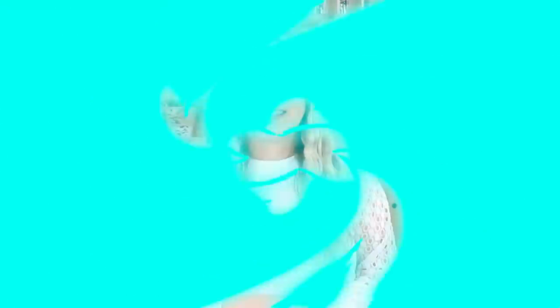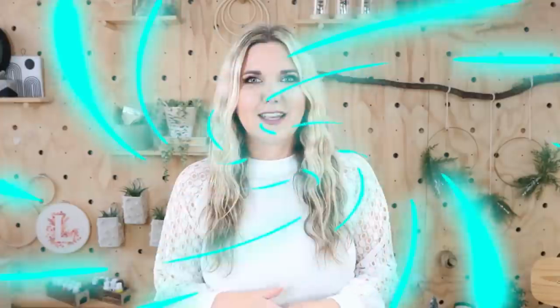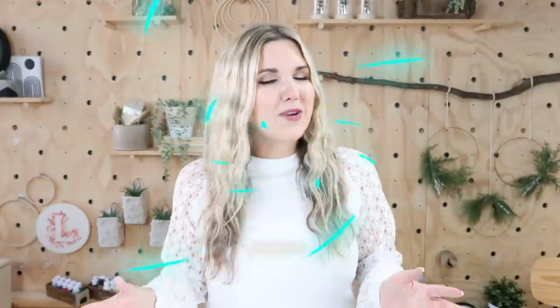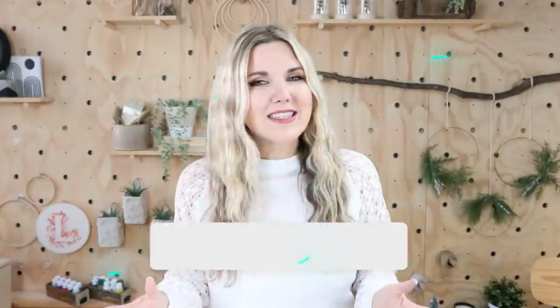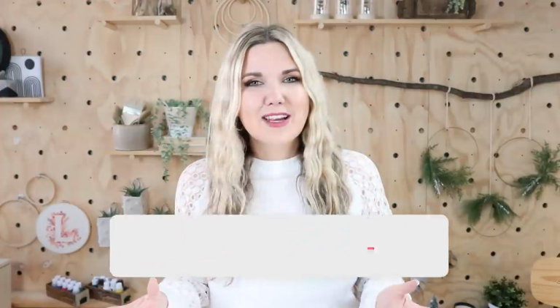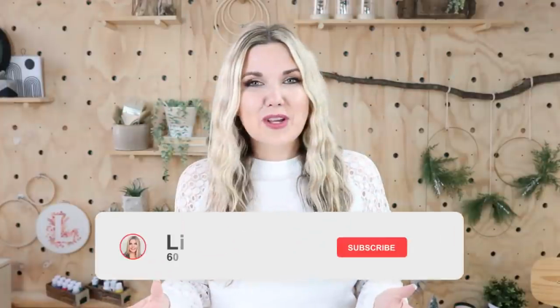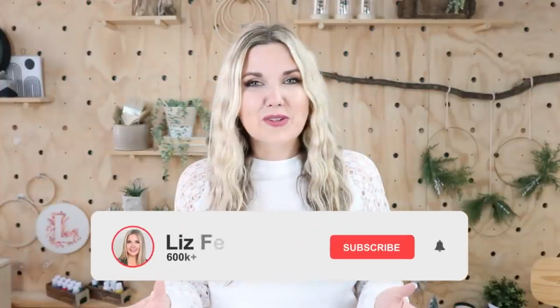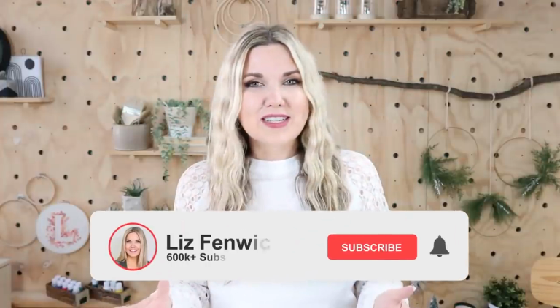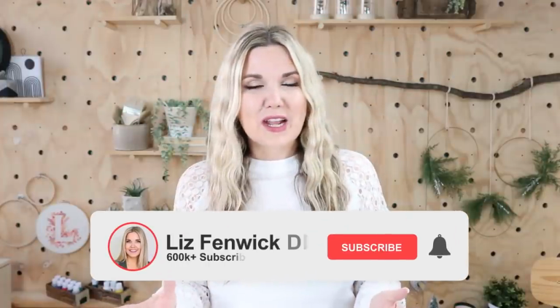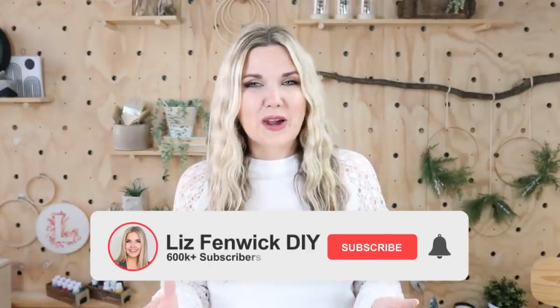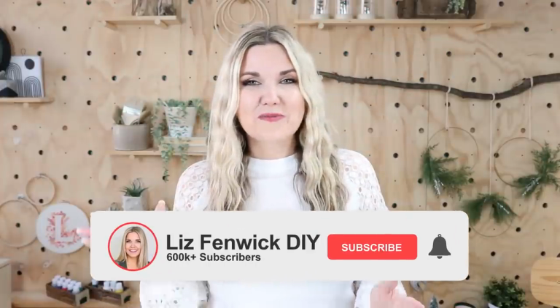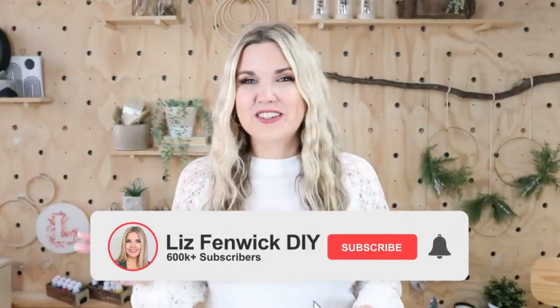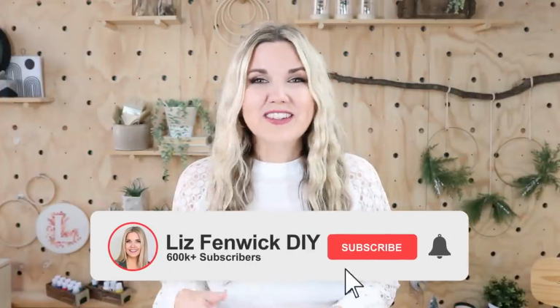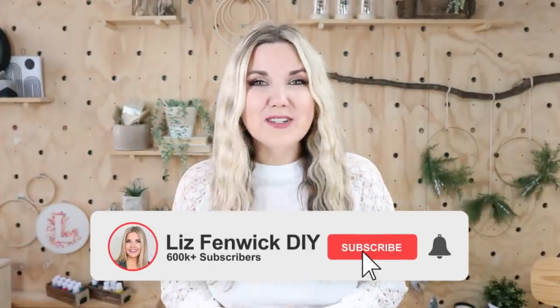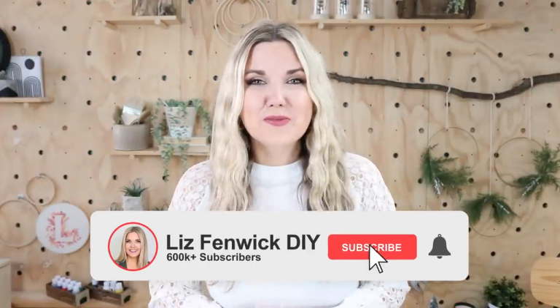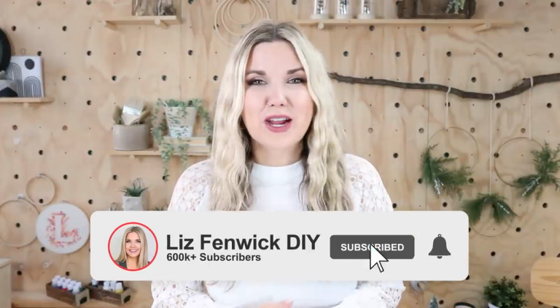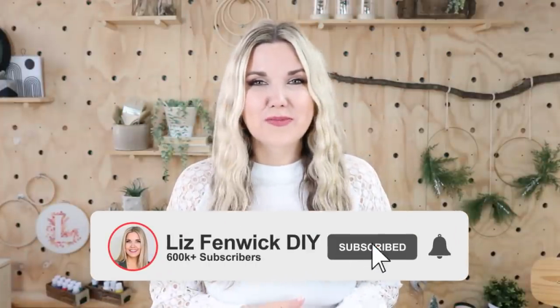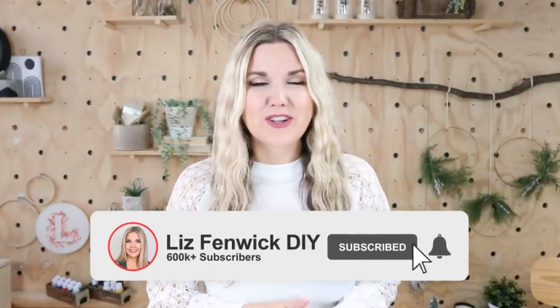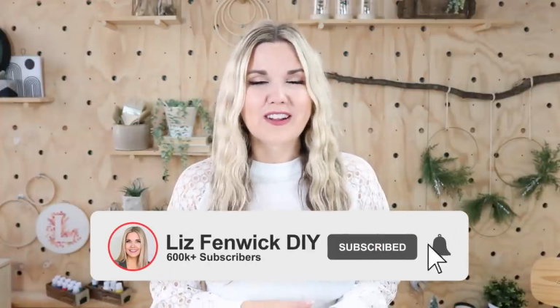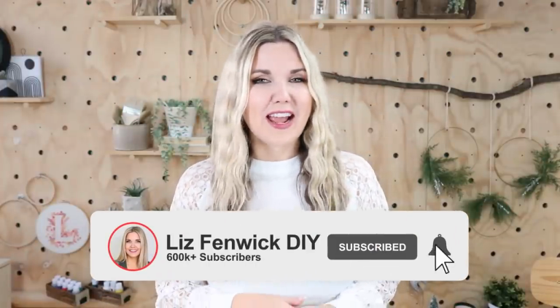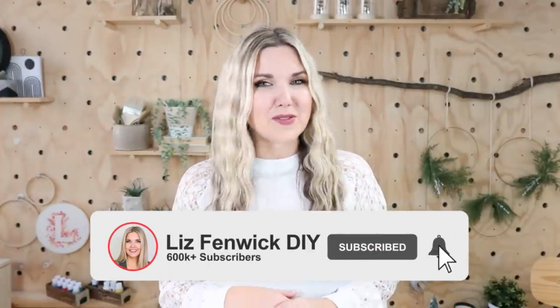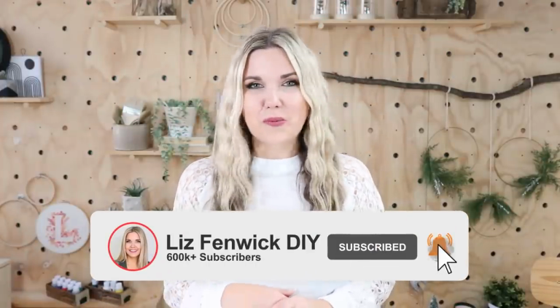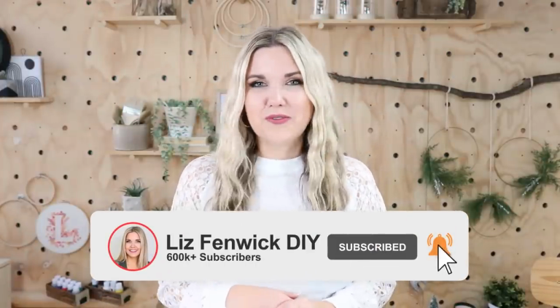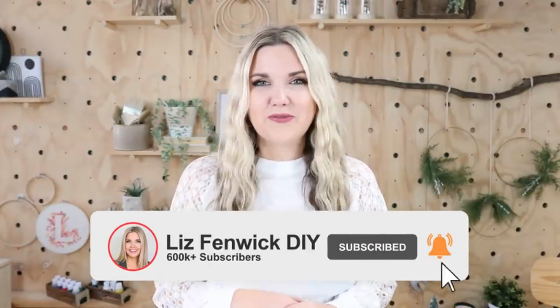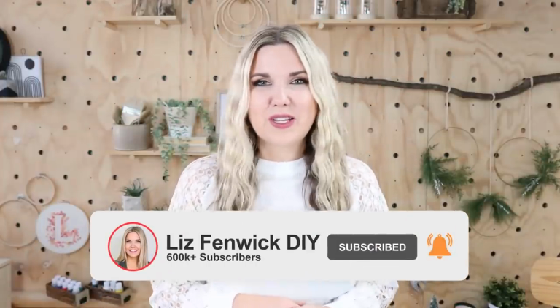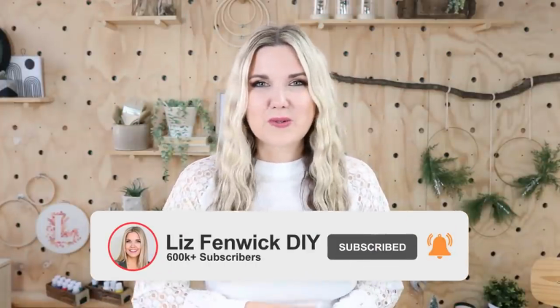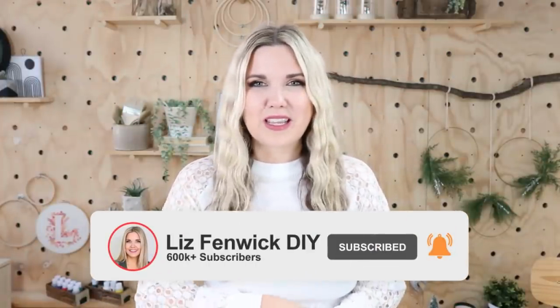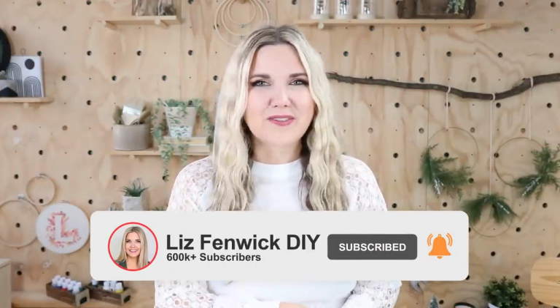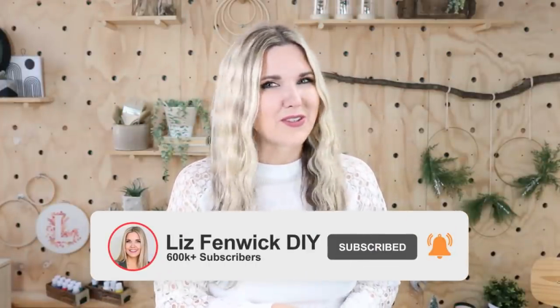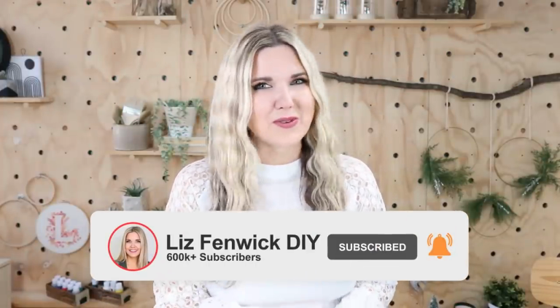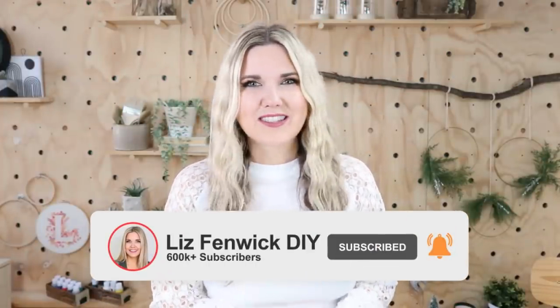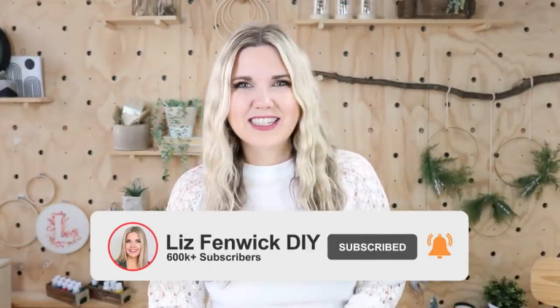If you guys love Dollar Tree DIYs, make sure you're subscribed to my channel. I have so many fun videos planned for 2022.